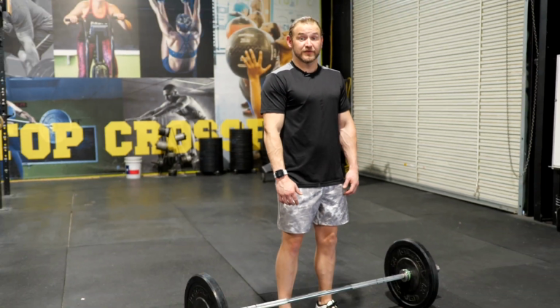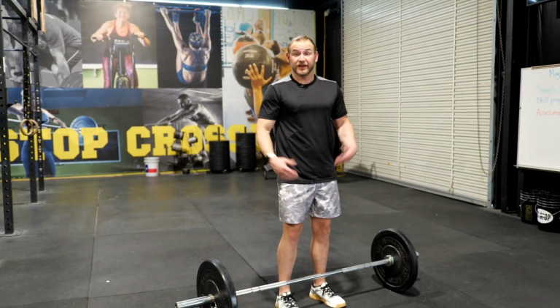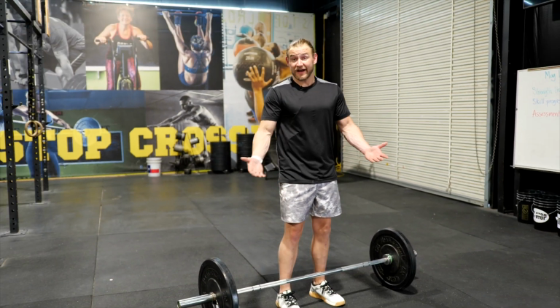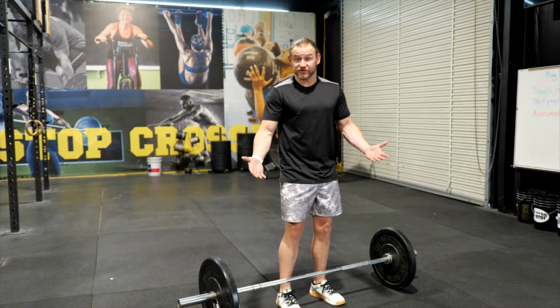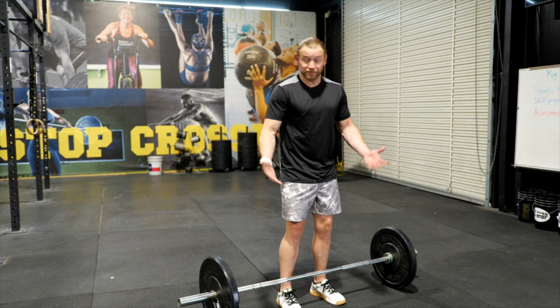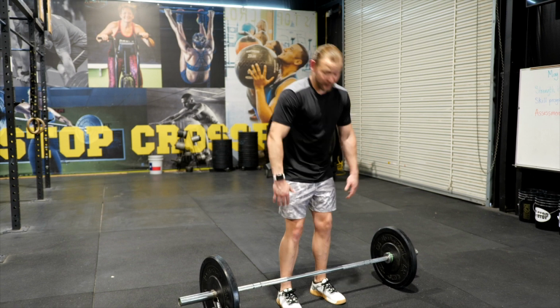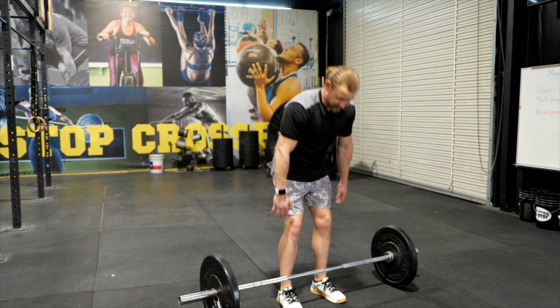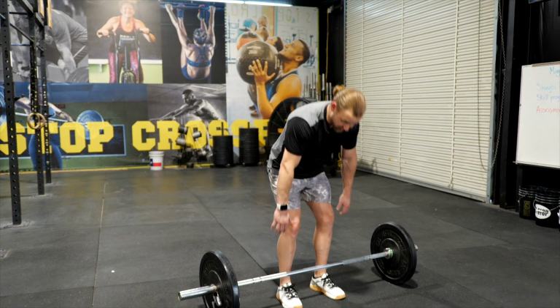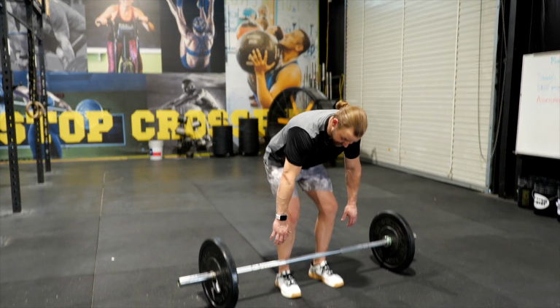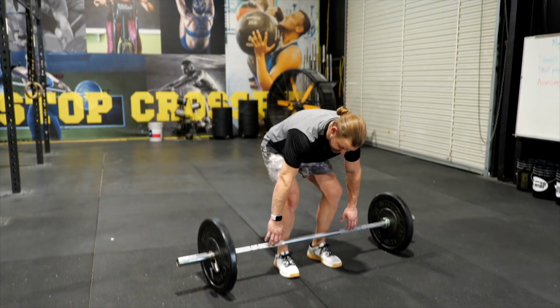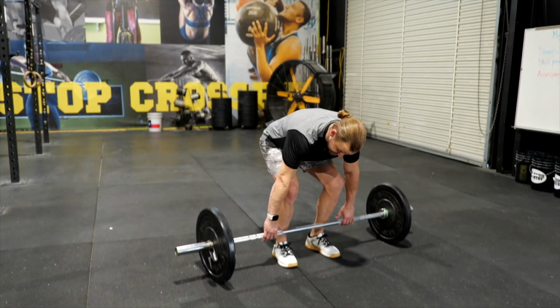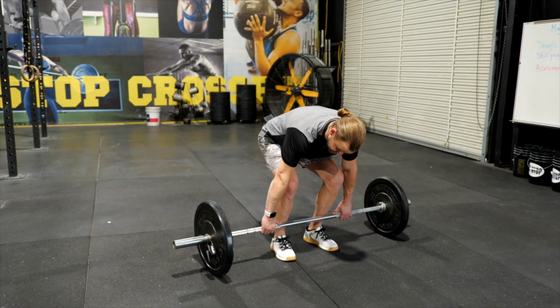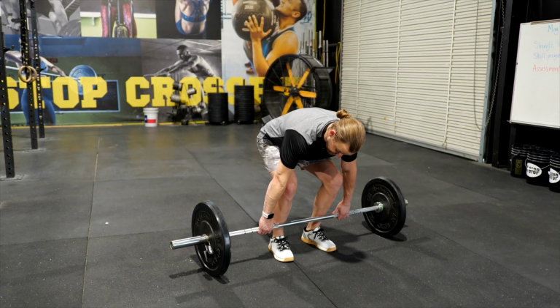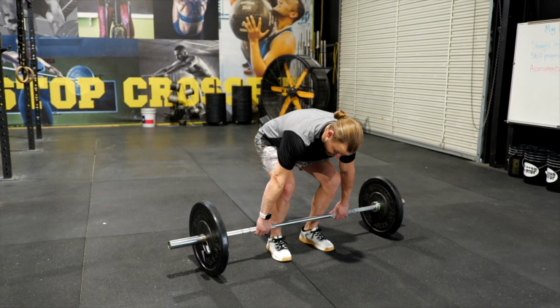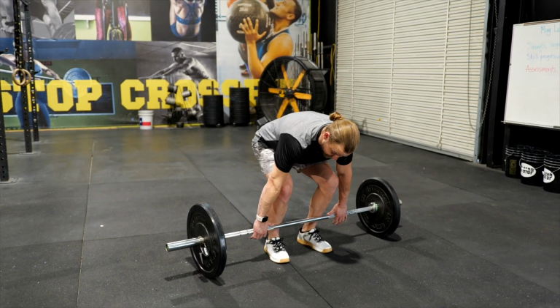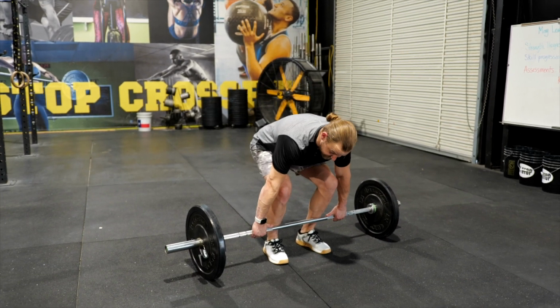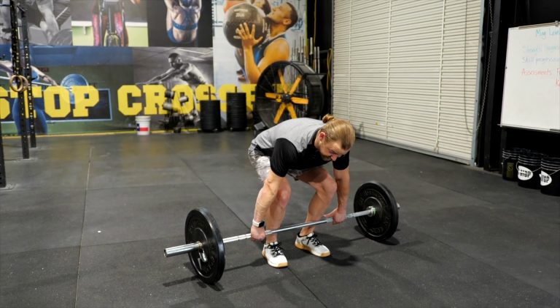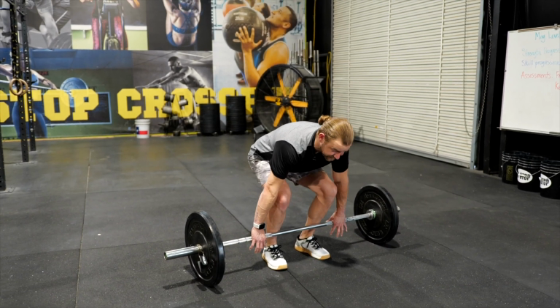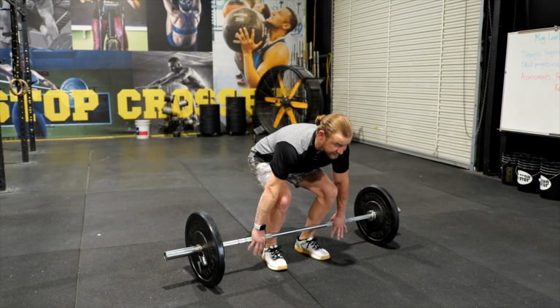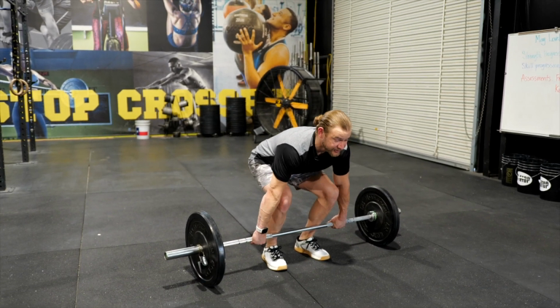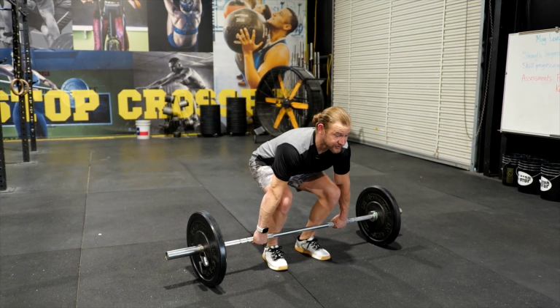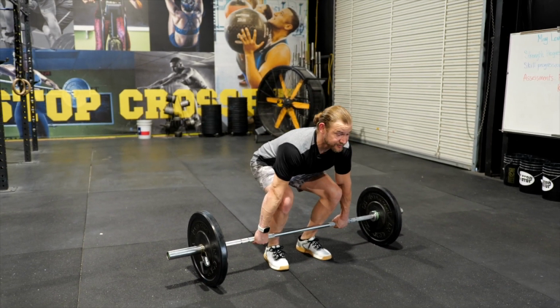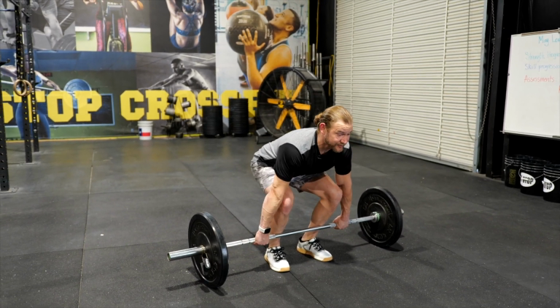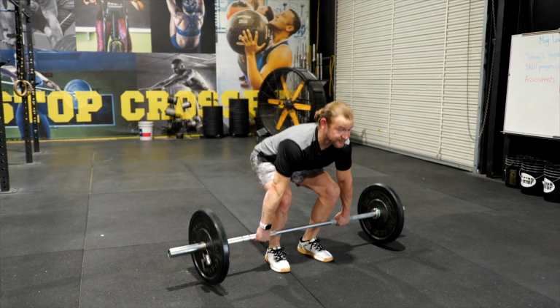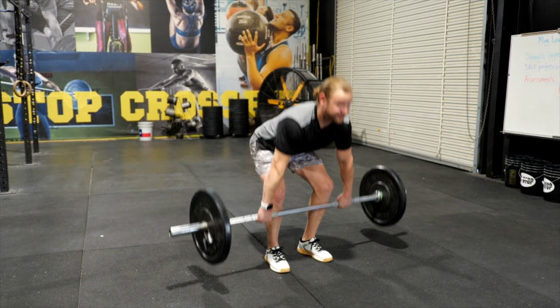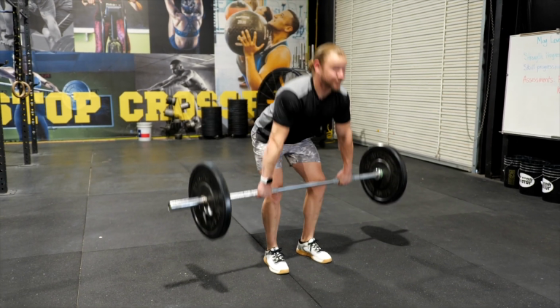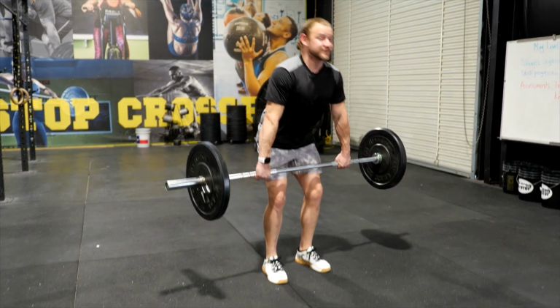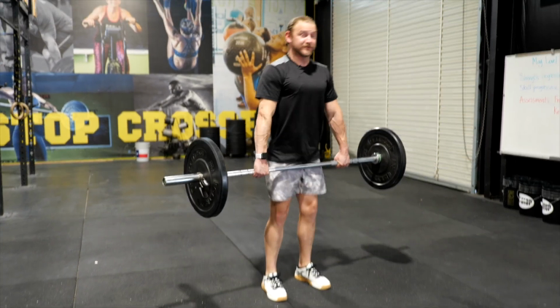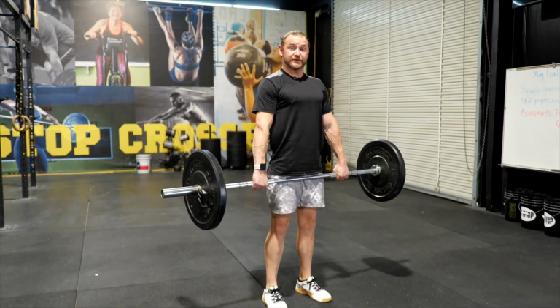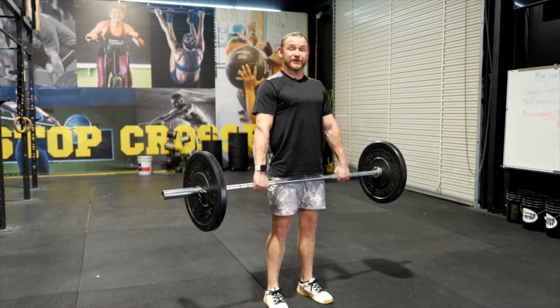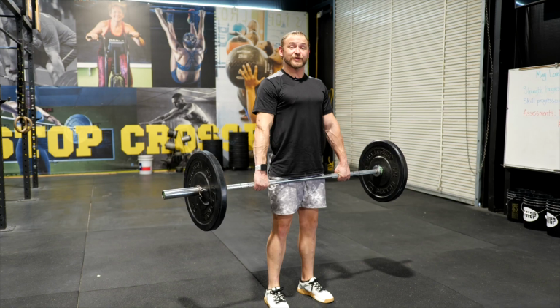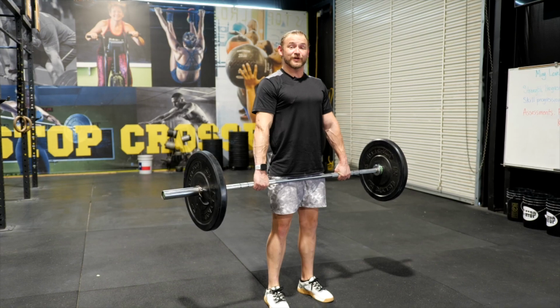Now that you've performed all the things necessary for a proper deadlift, you should be able to perform with no trouble.